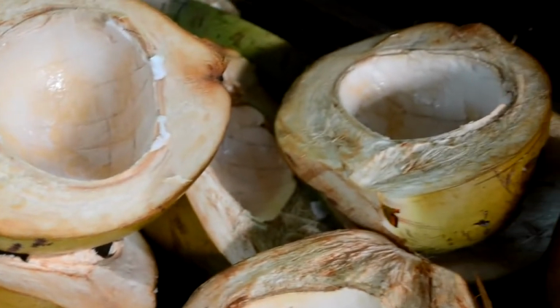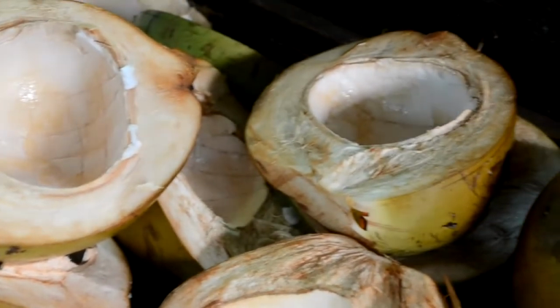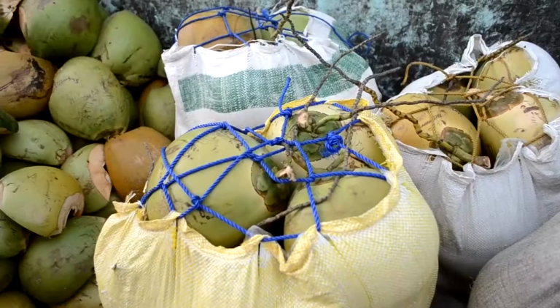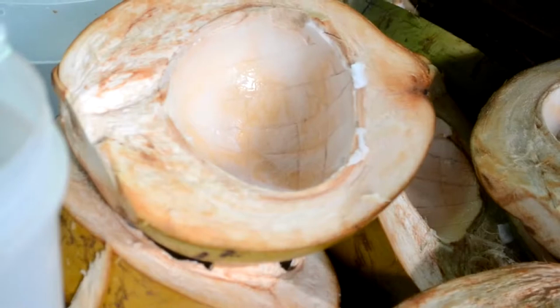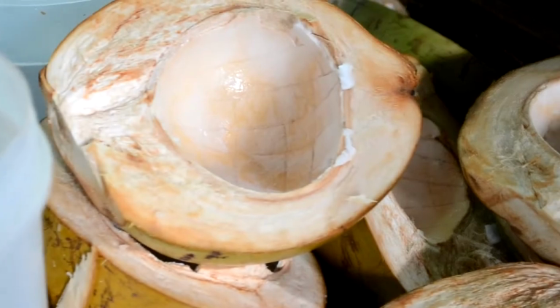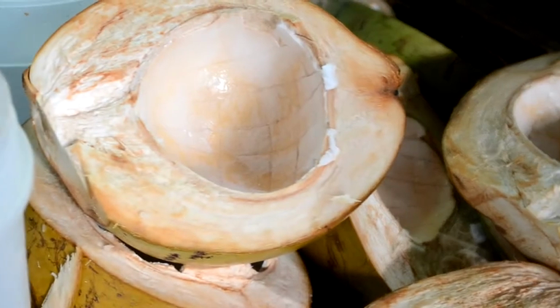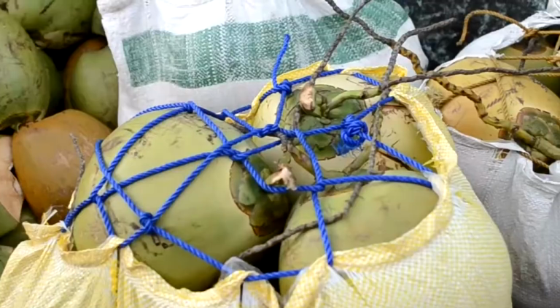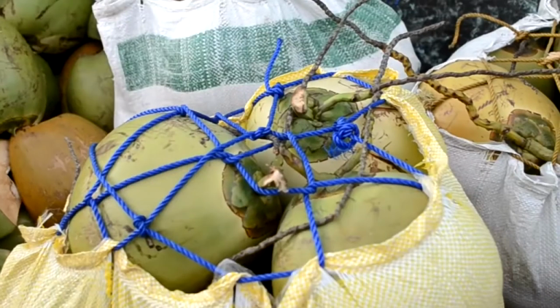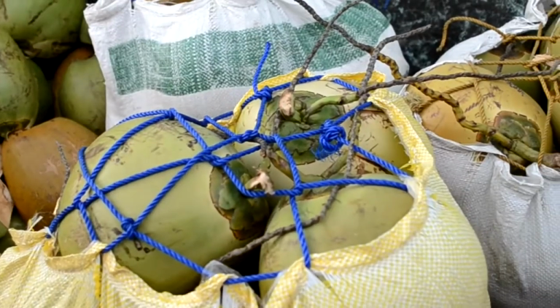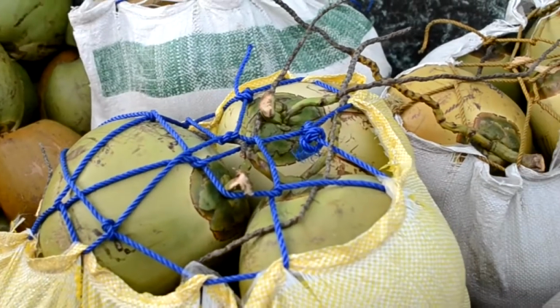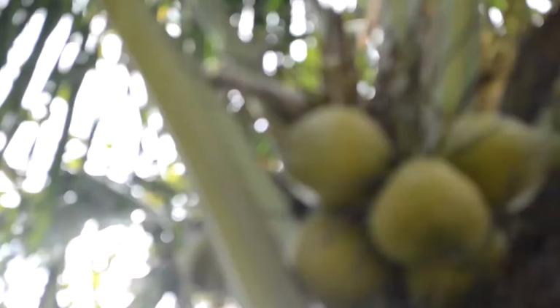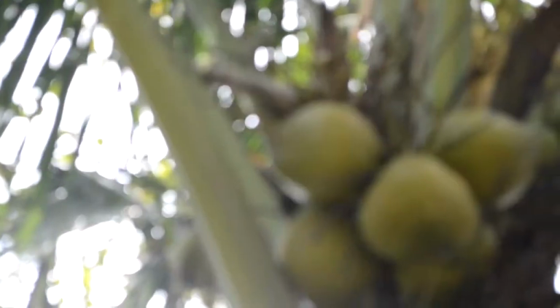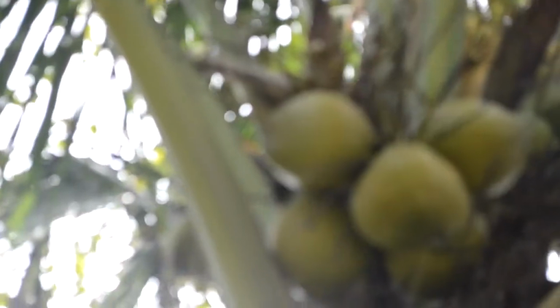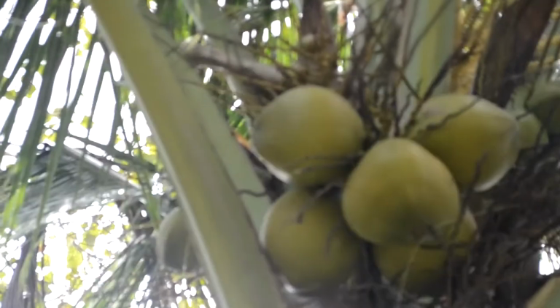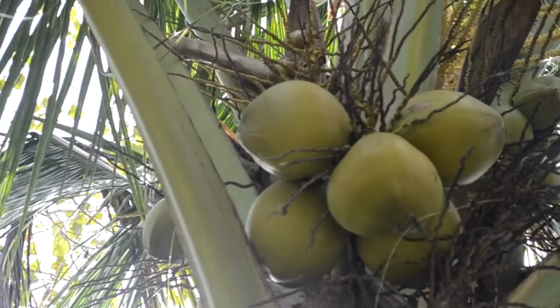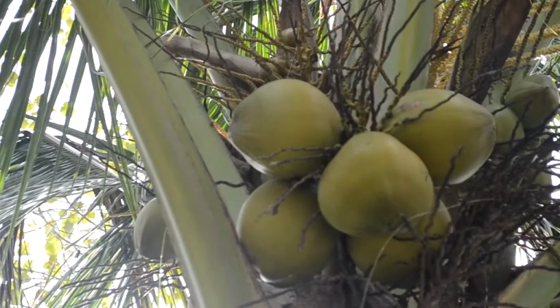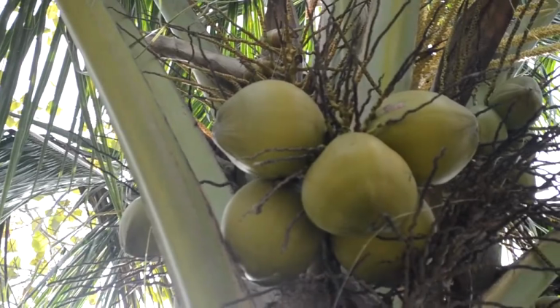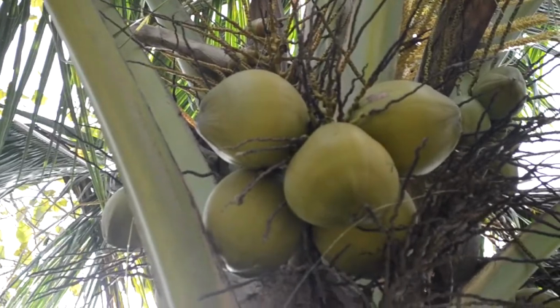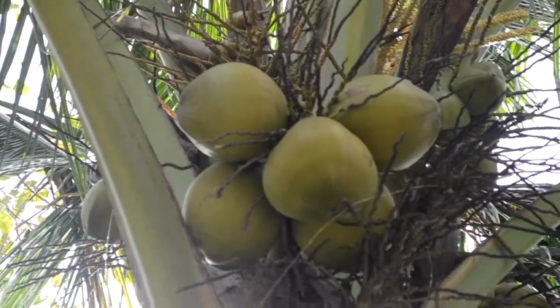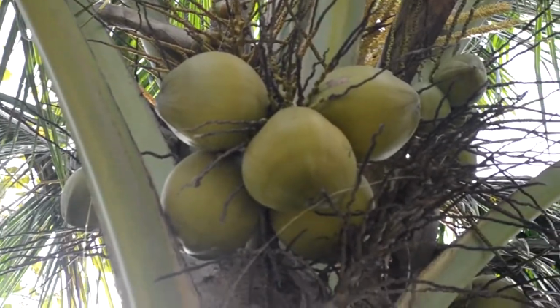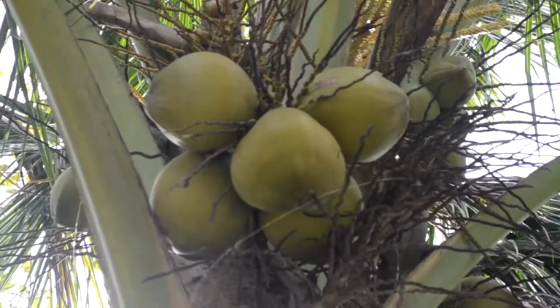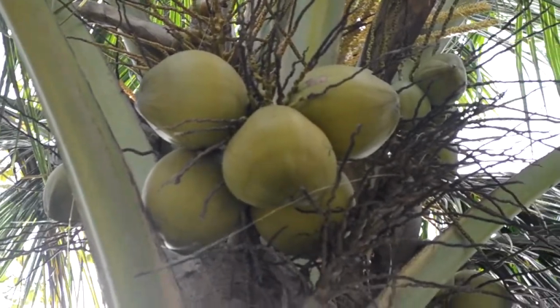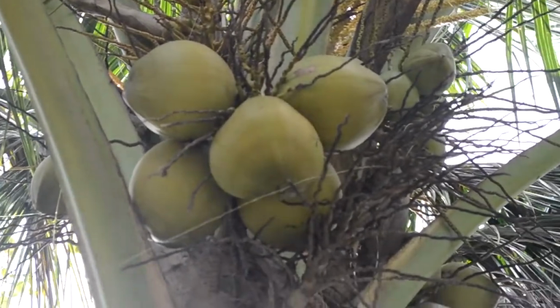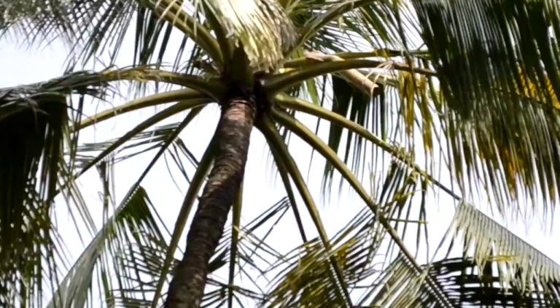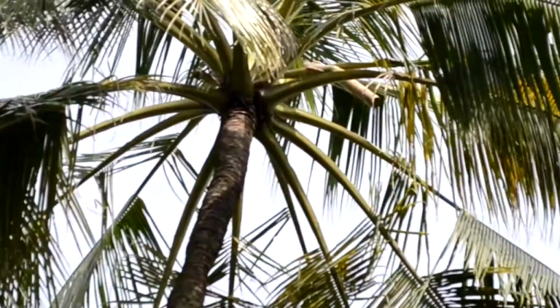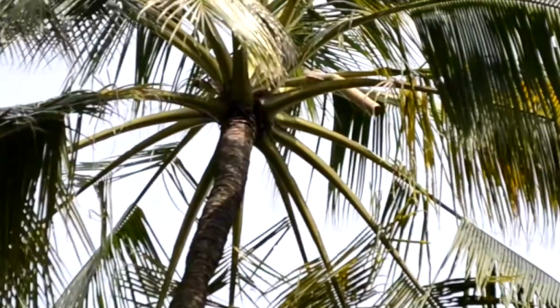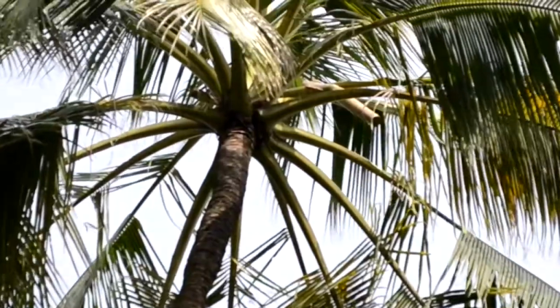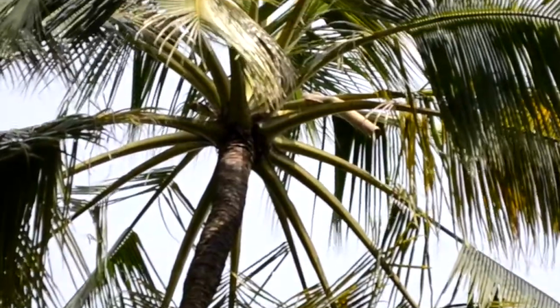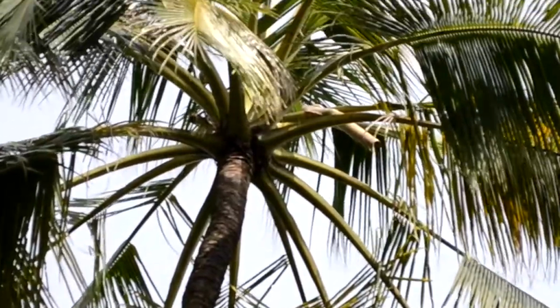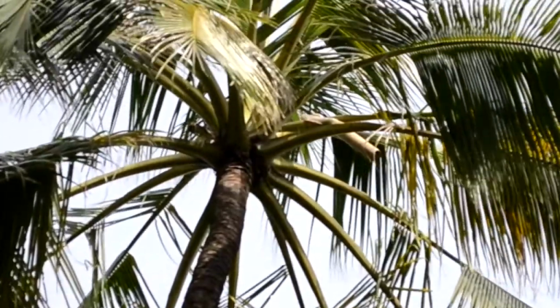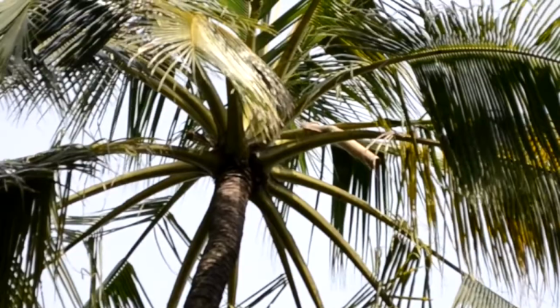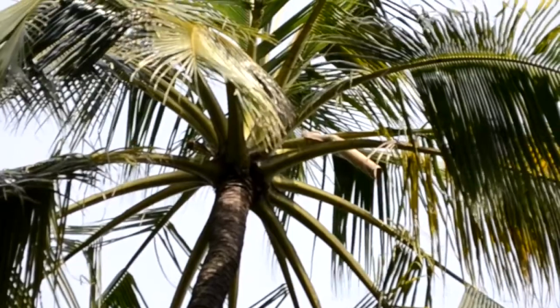There's also what is called tuba, a whiskey for native residents that comes from the fermented juice of the coconut.